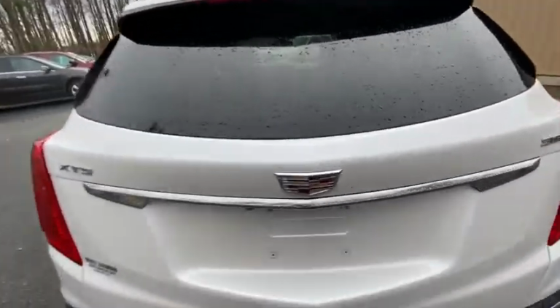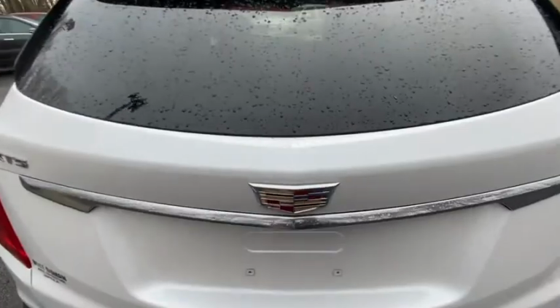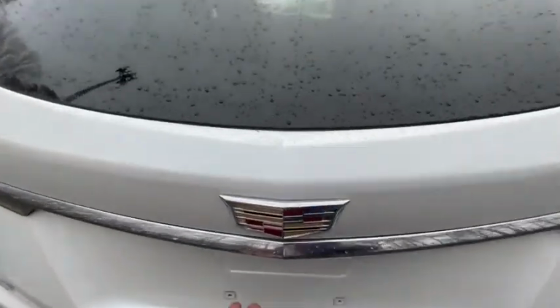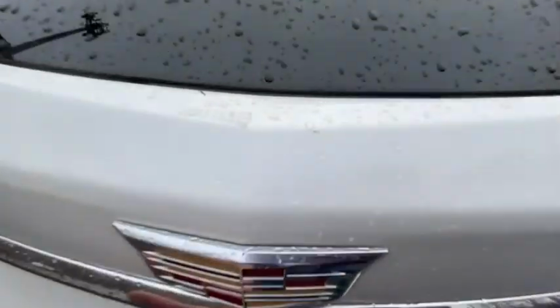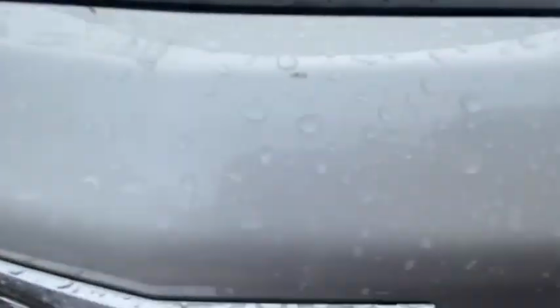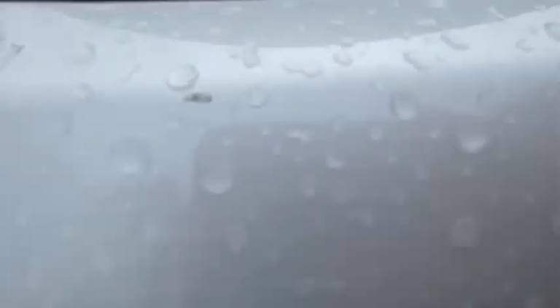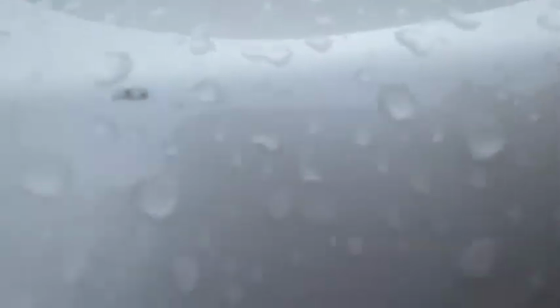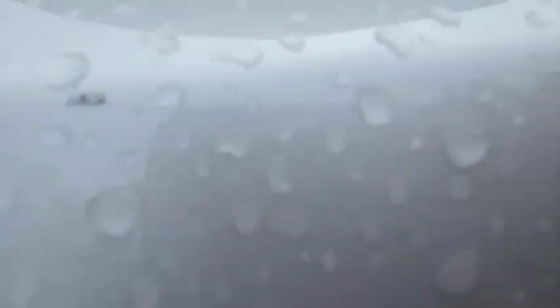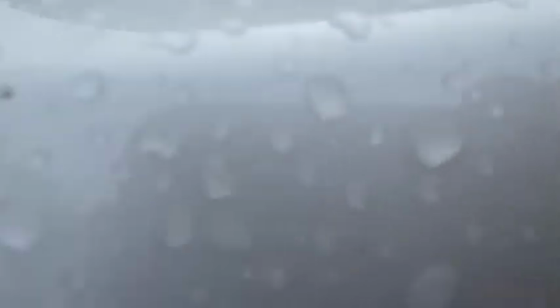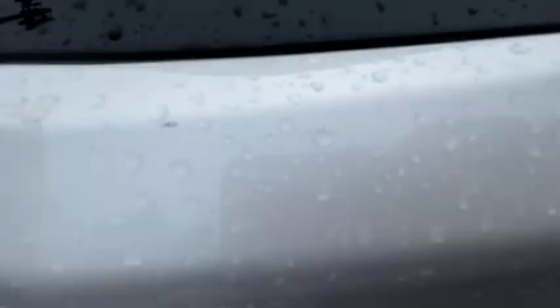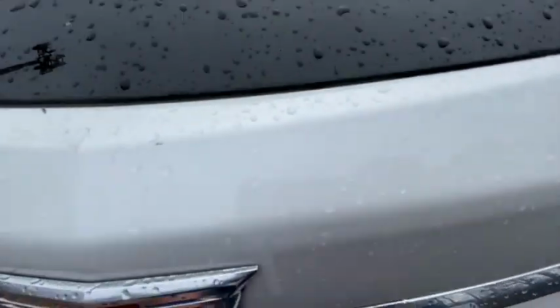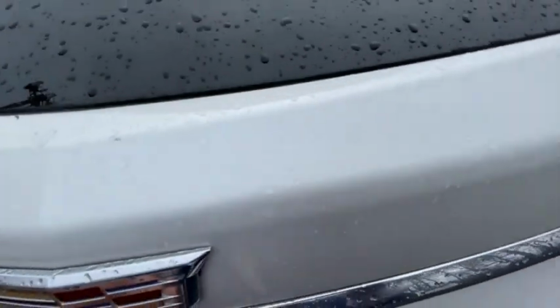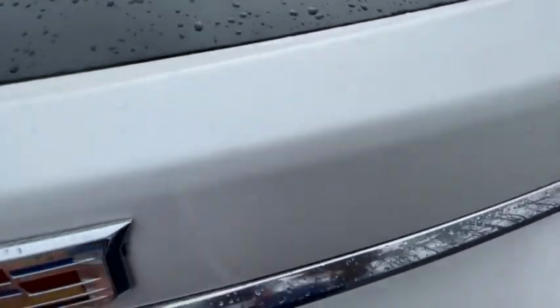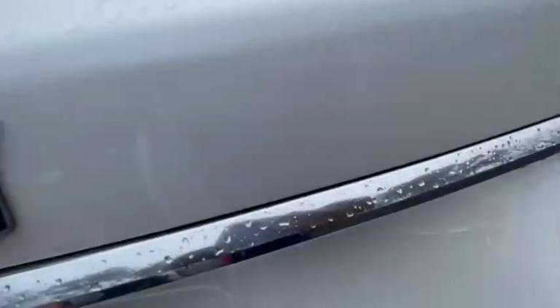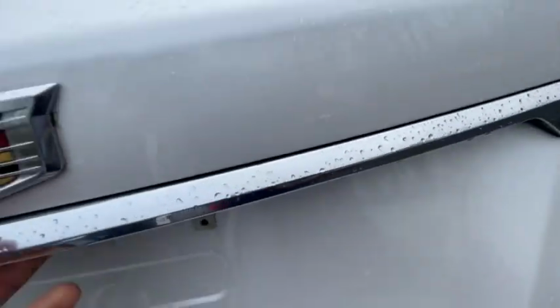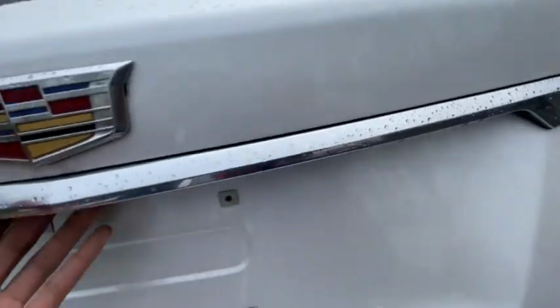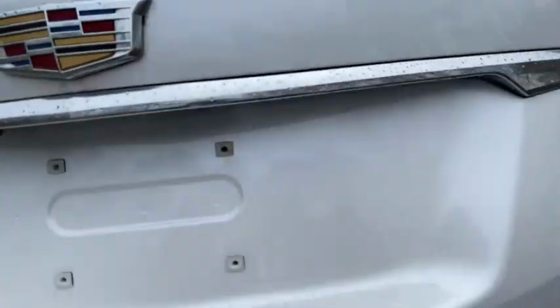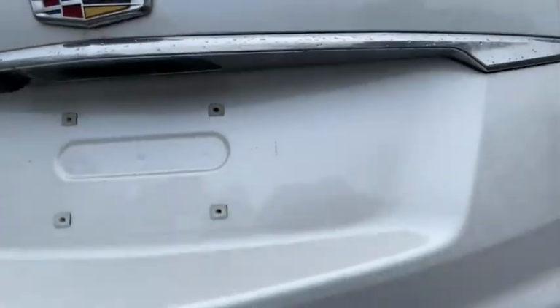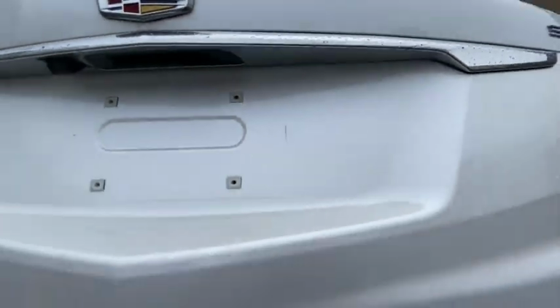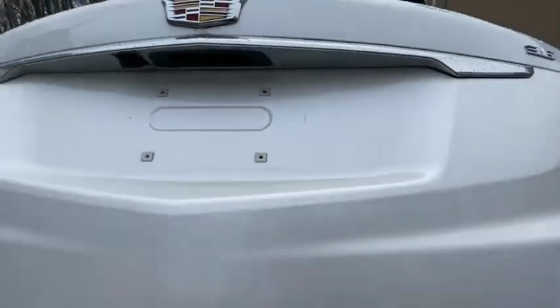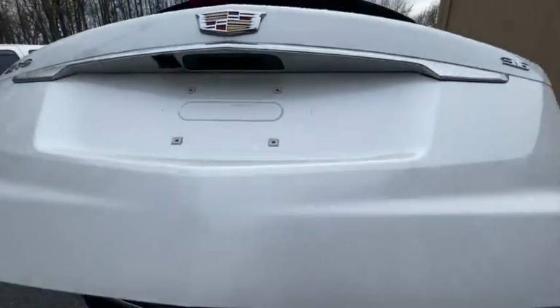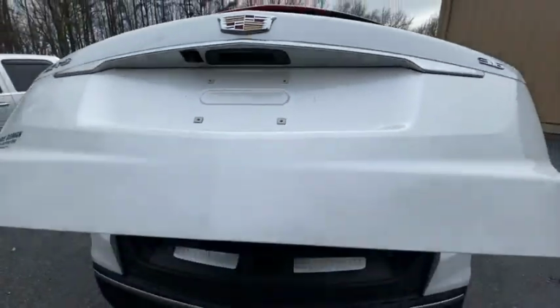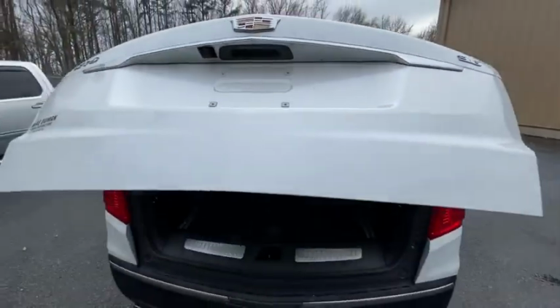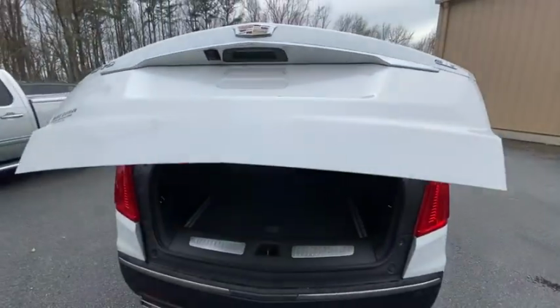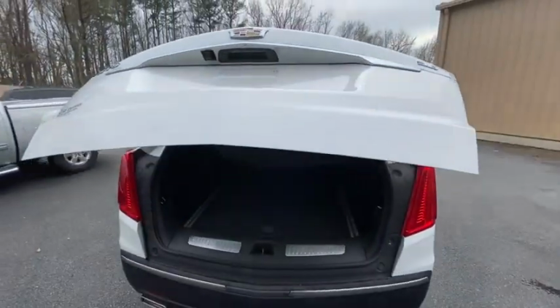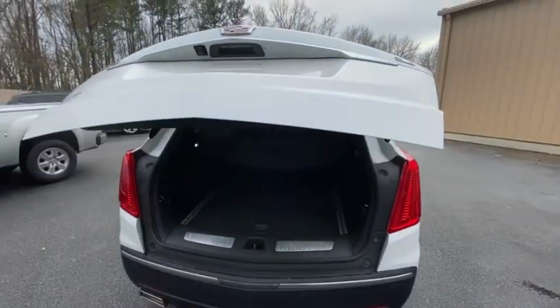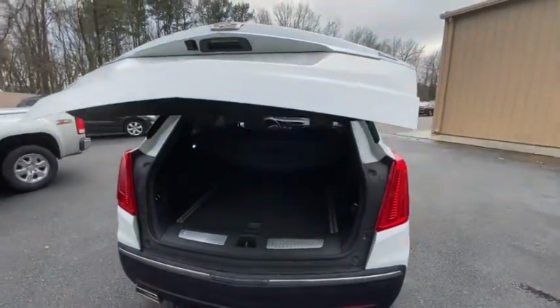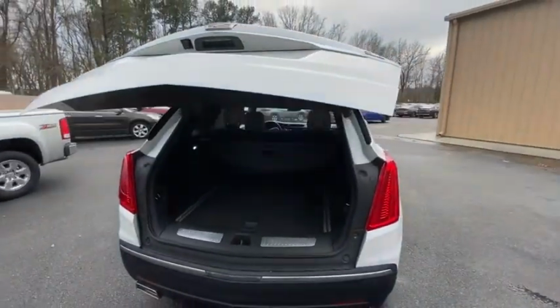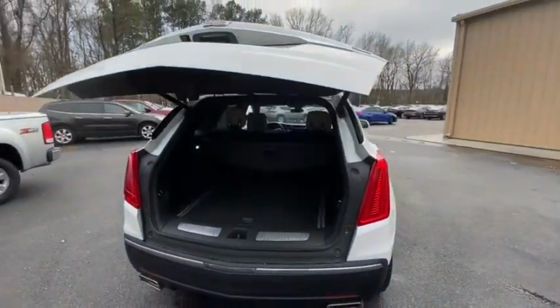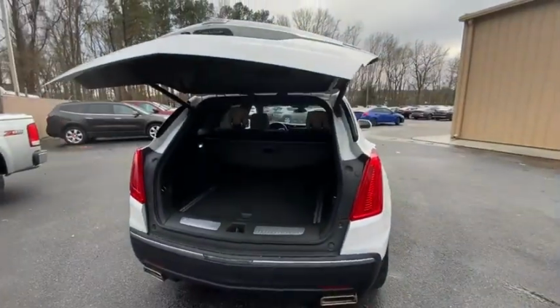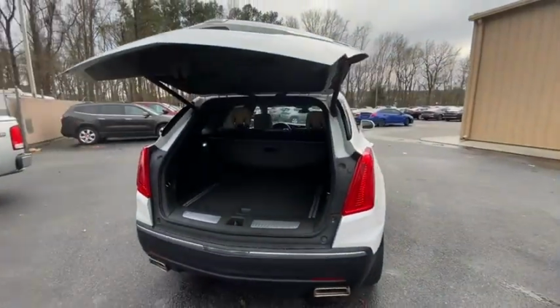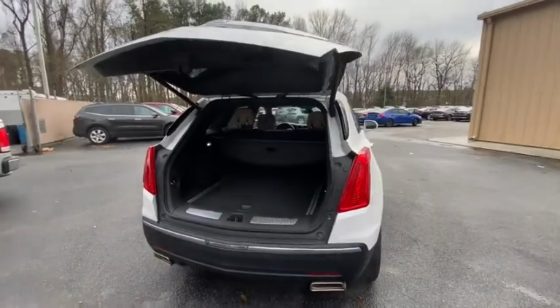Power windows, compass, heated steering wheel, trip computer. Come see the car for yourself.